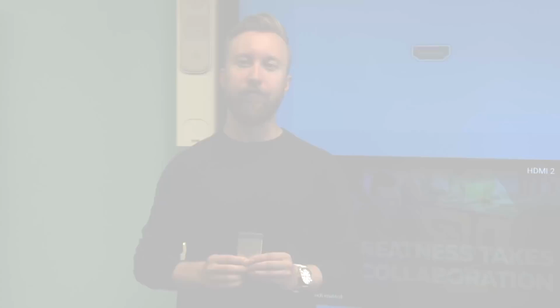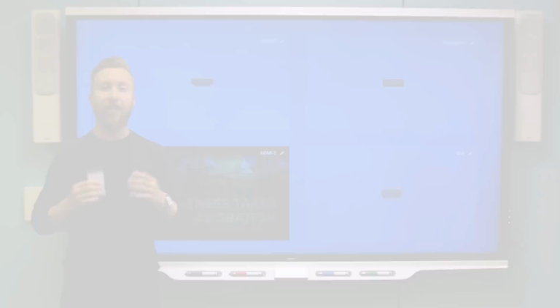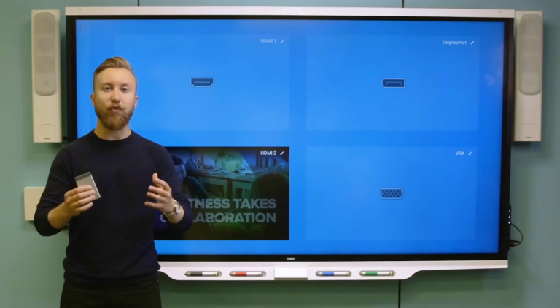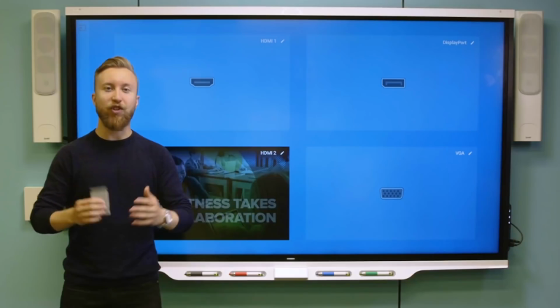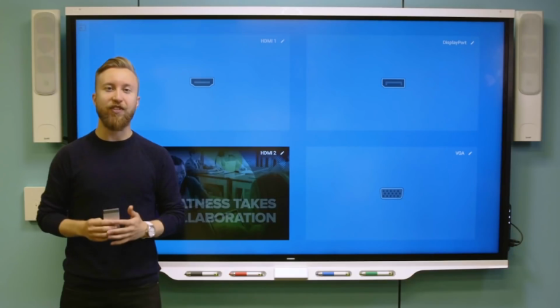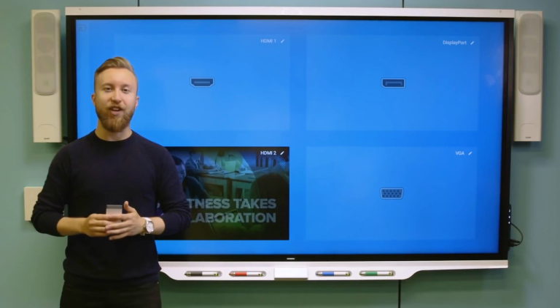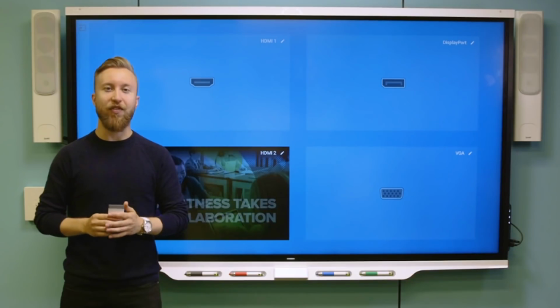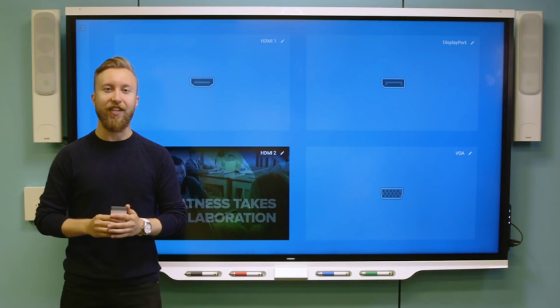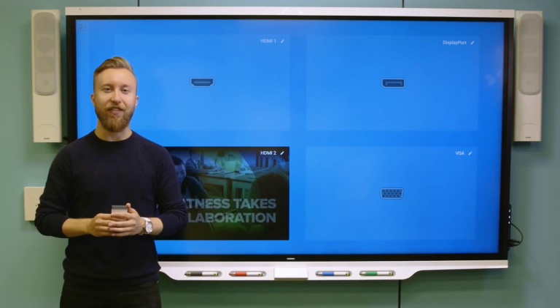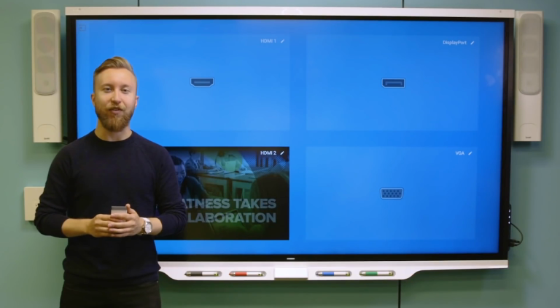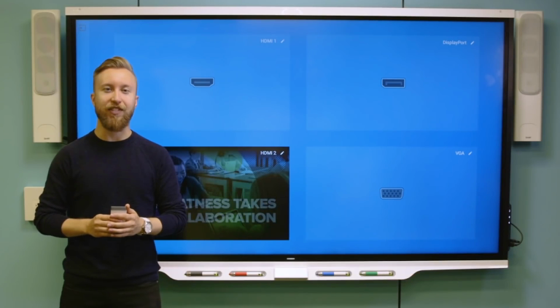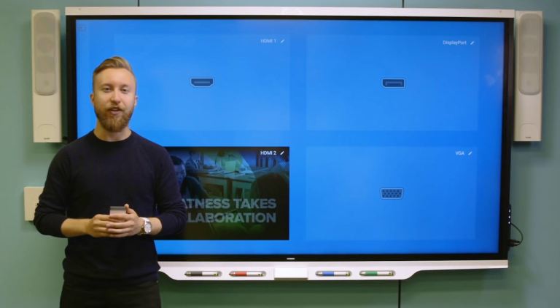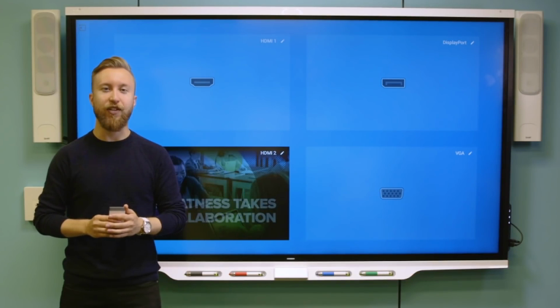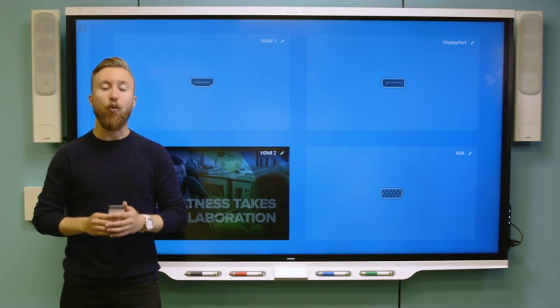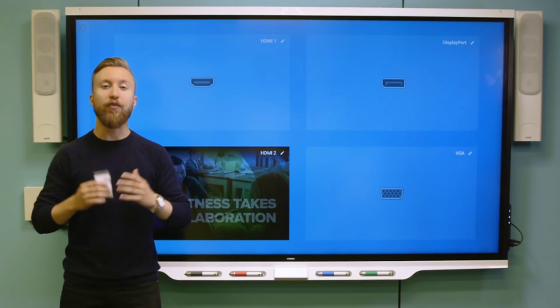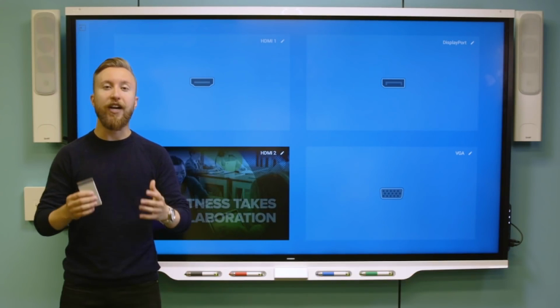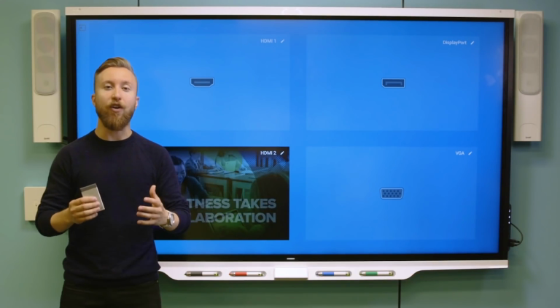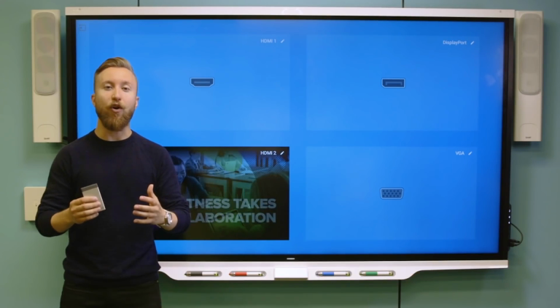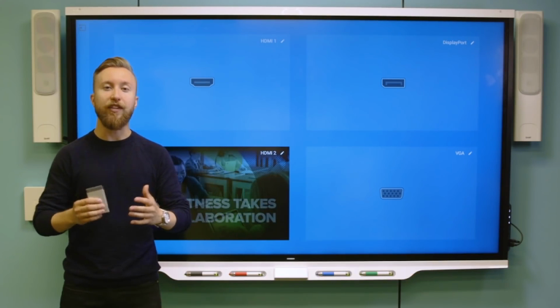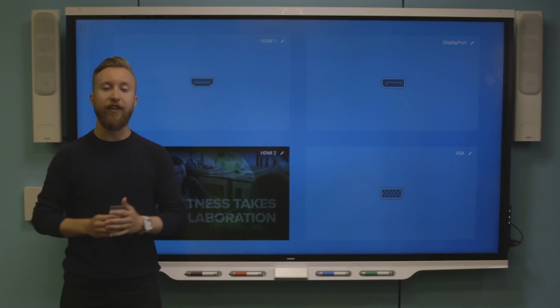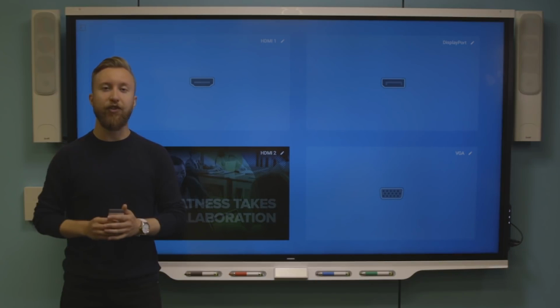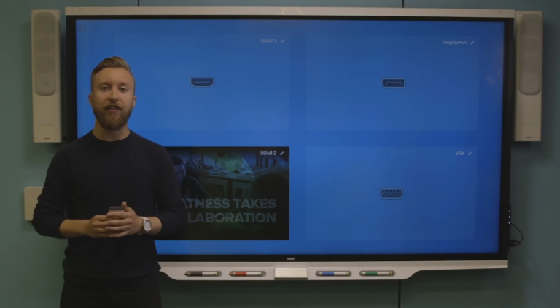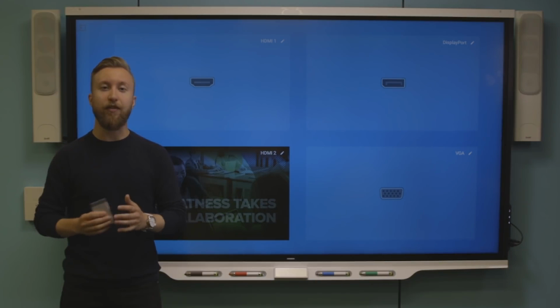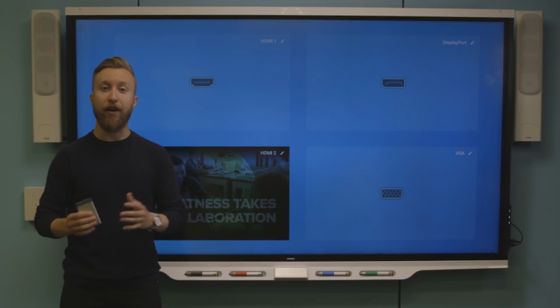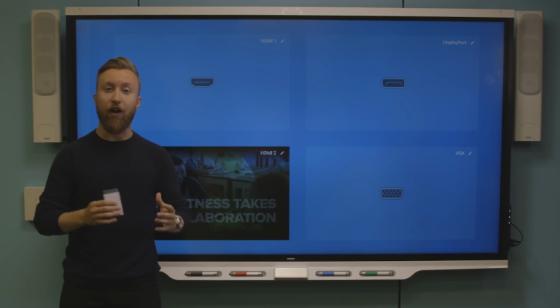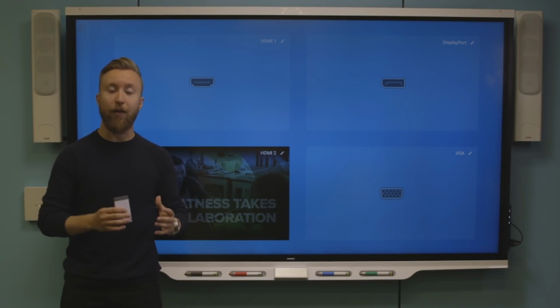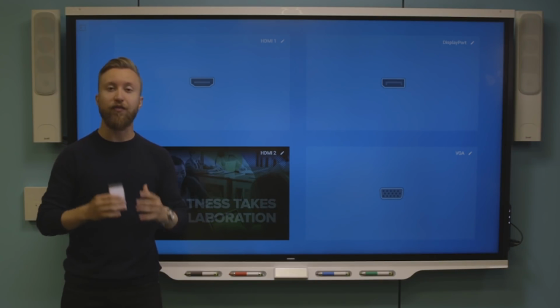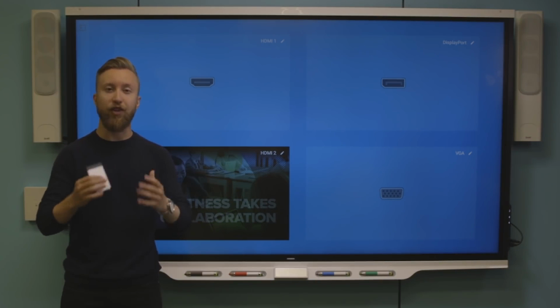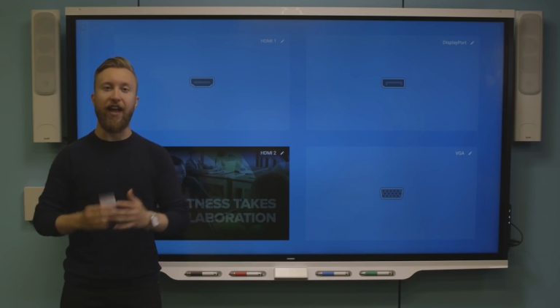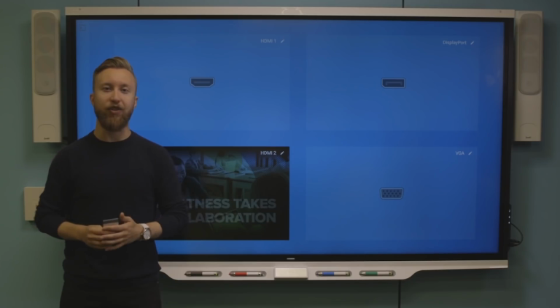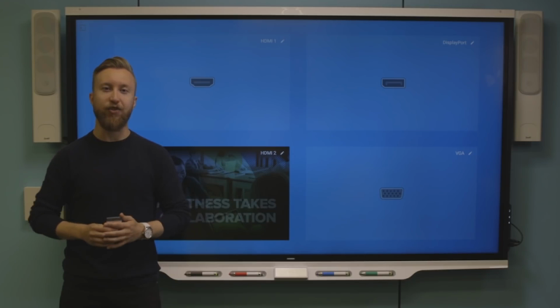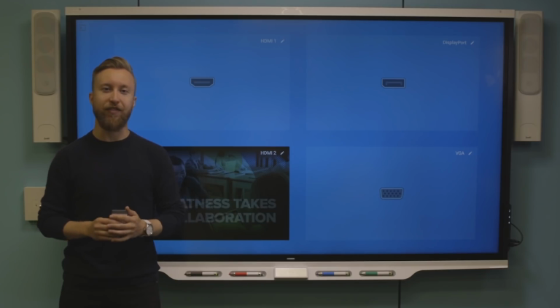Thanks for watching this video on the 7000 series. We've created all these features to lead to better outcomes for you and your students.